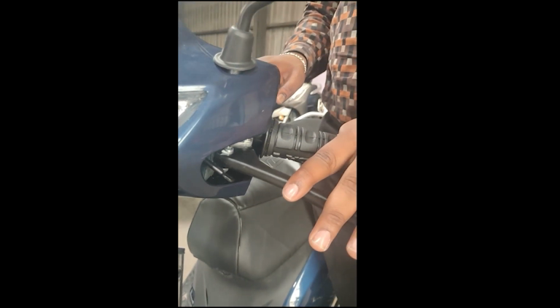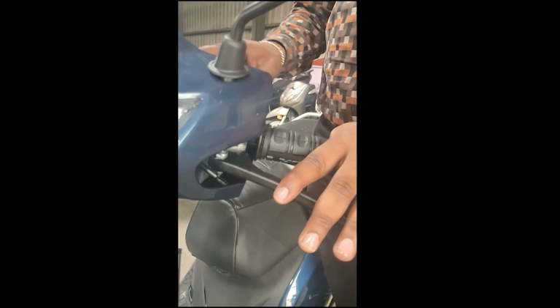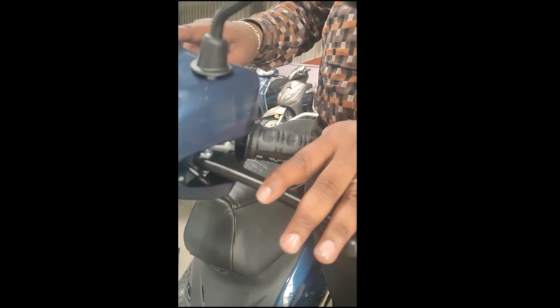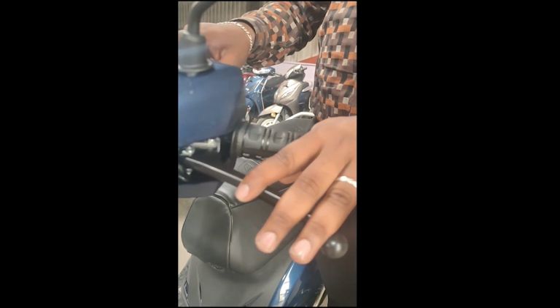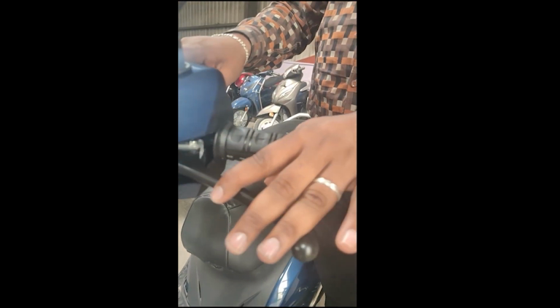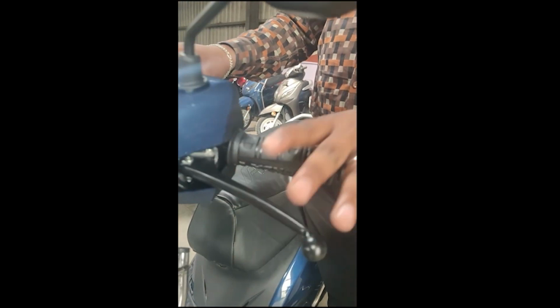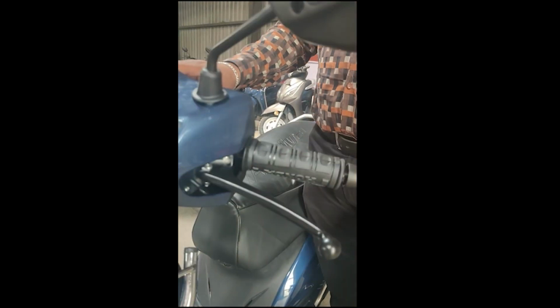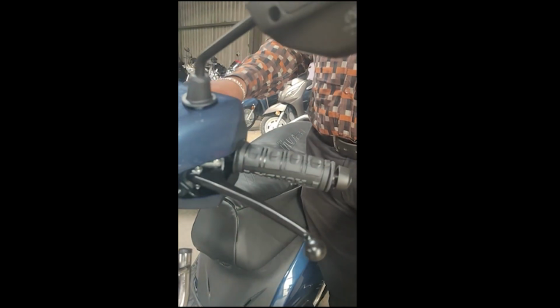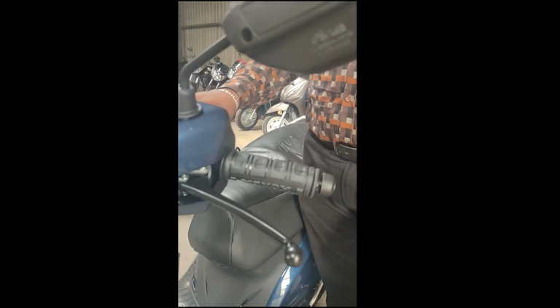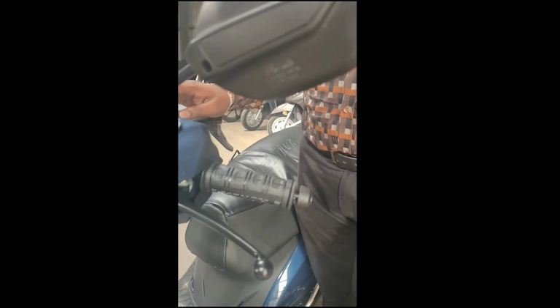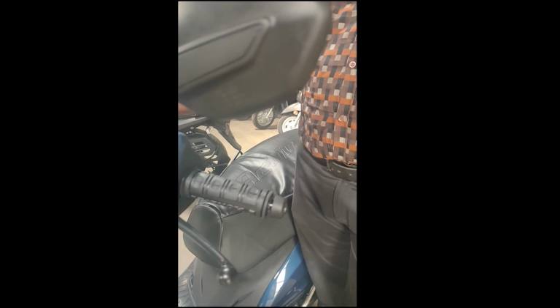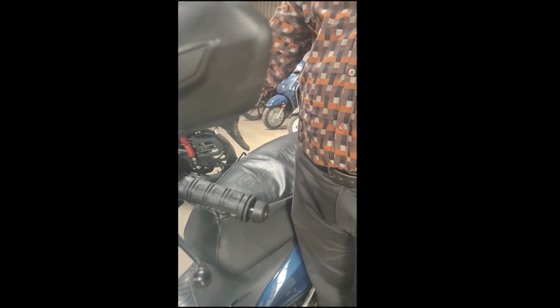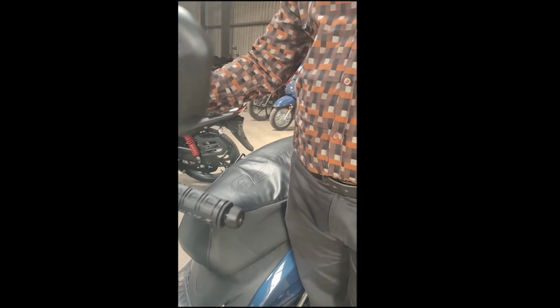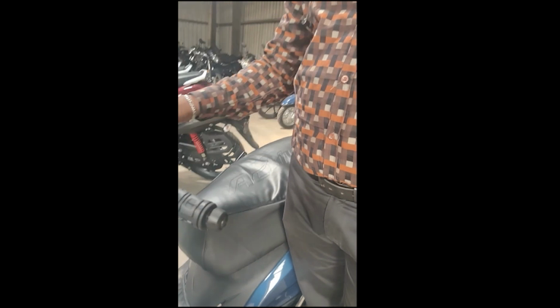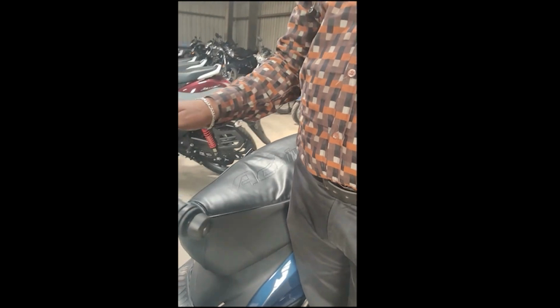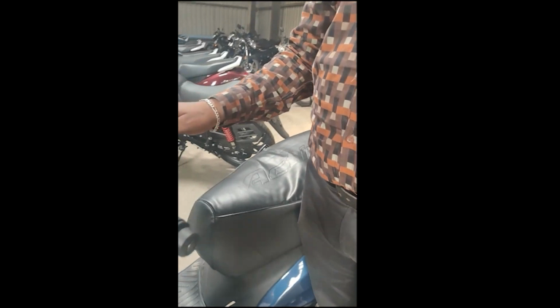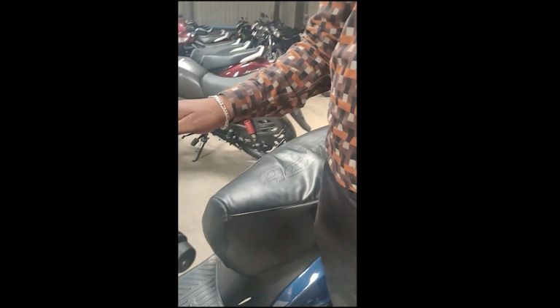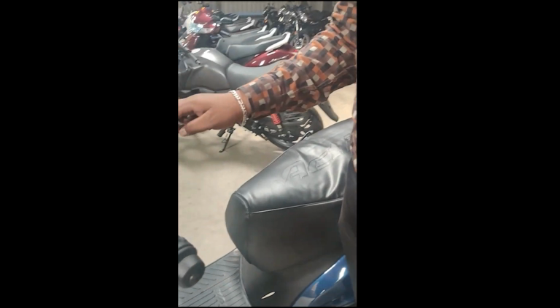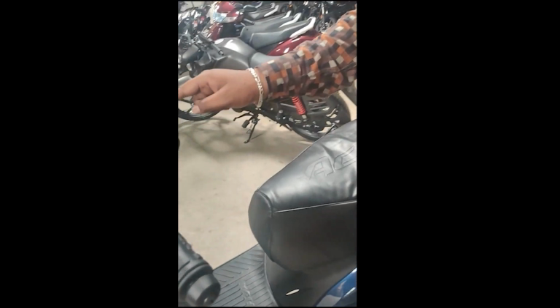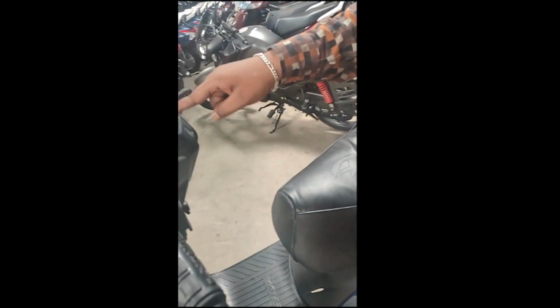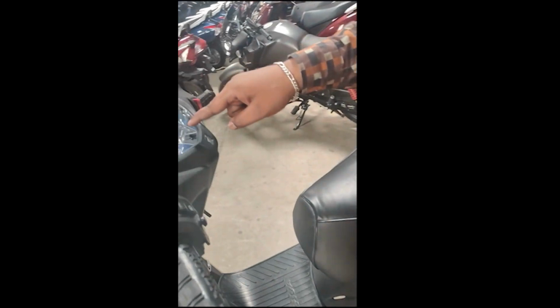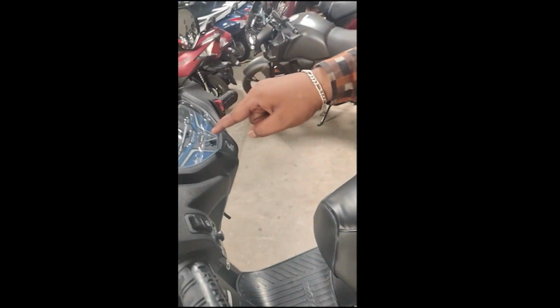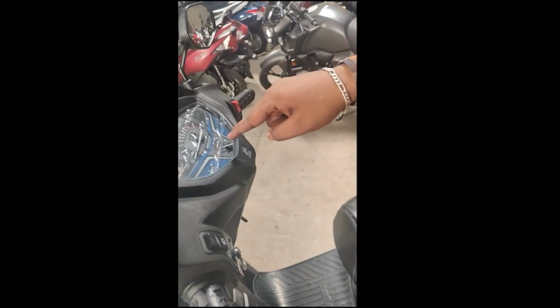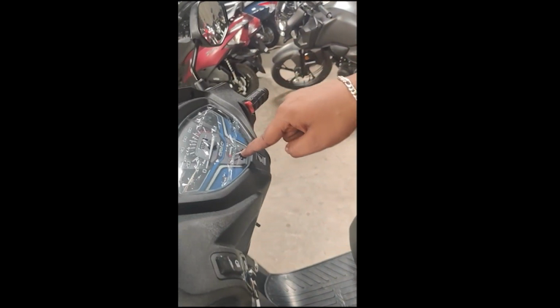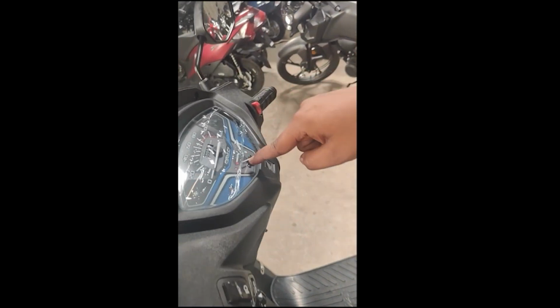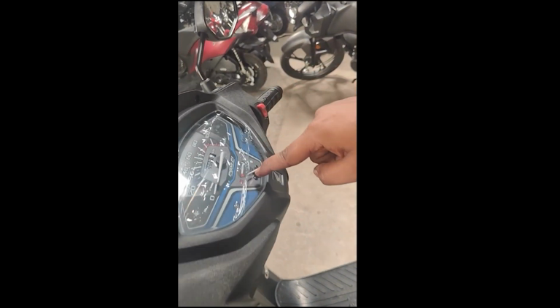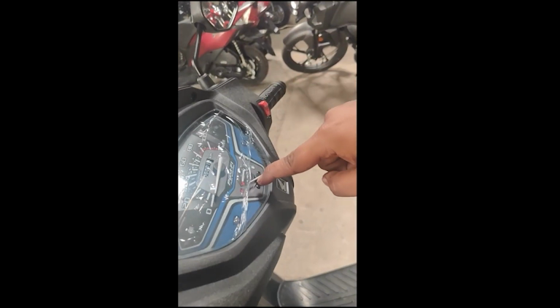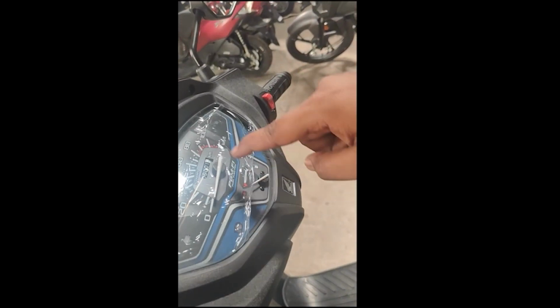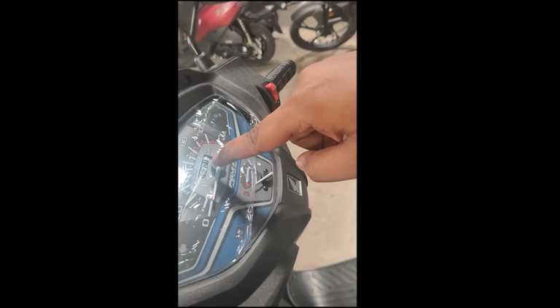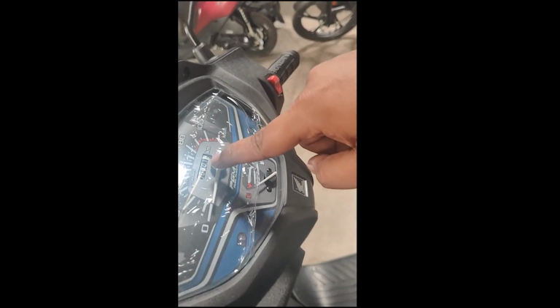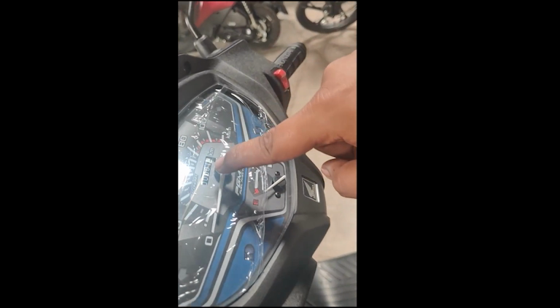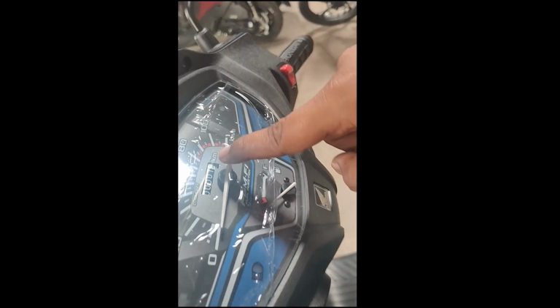This is a digital meter — a full metal meter. This is a petrol speedometer.